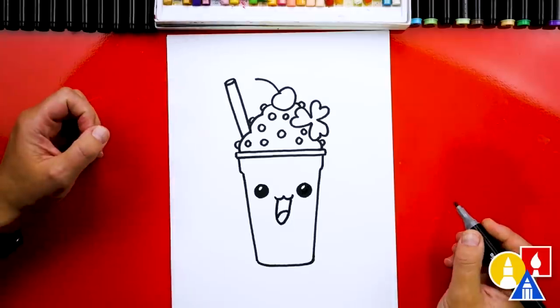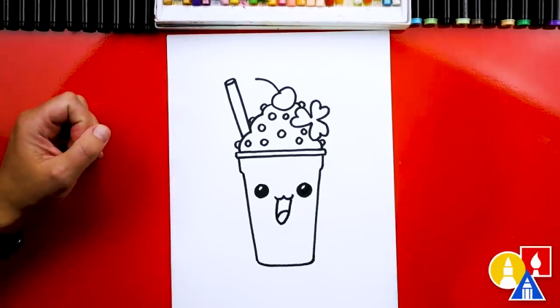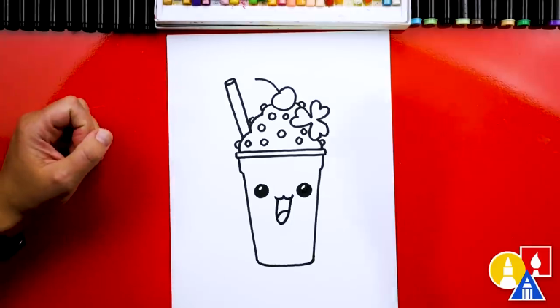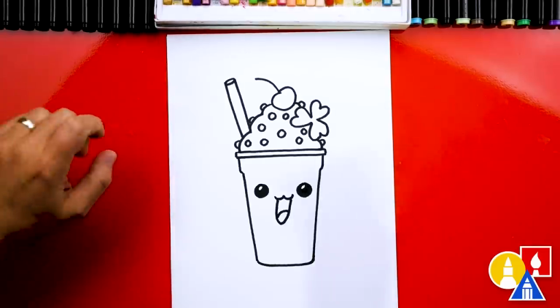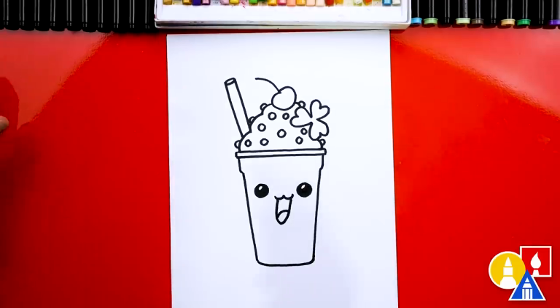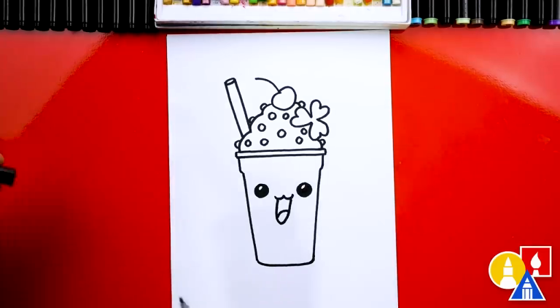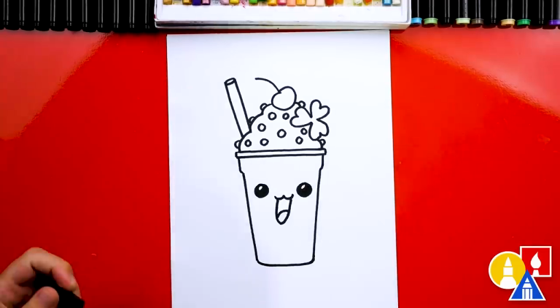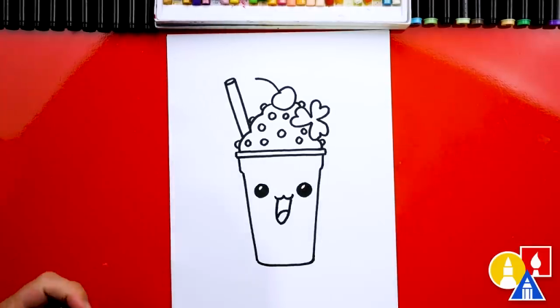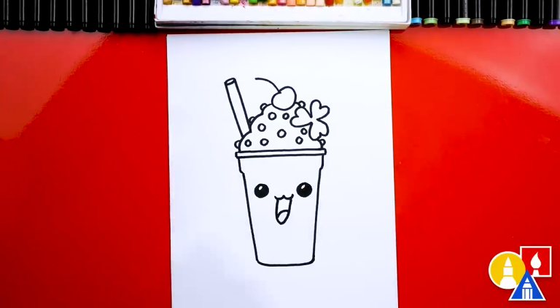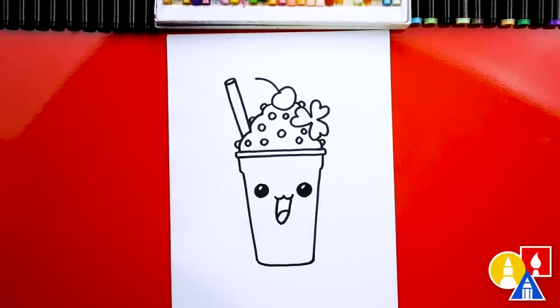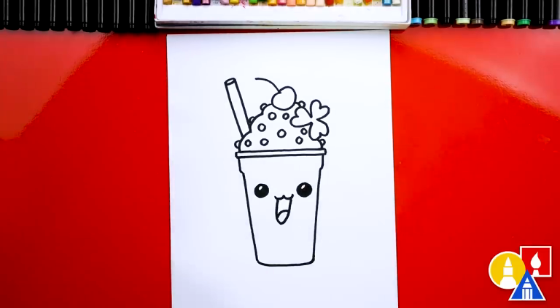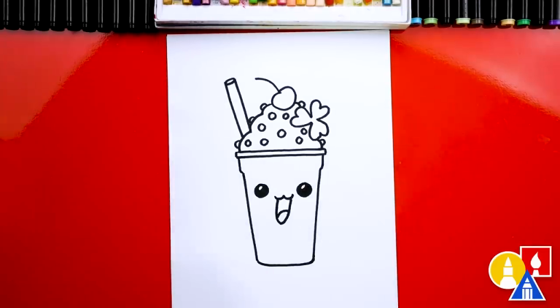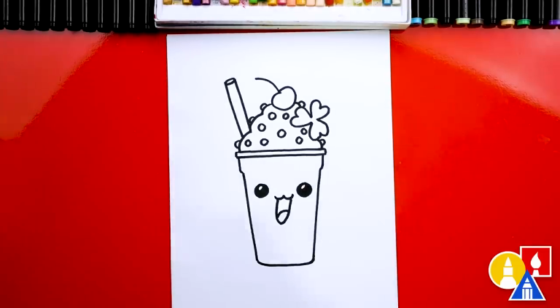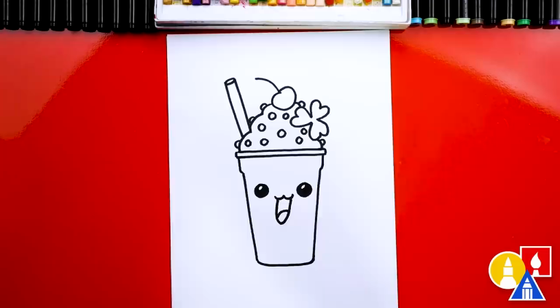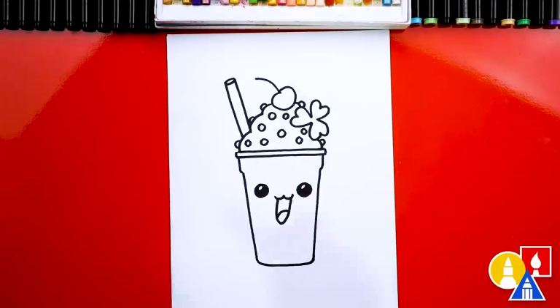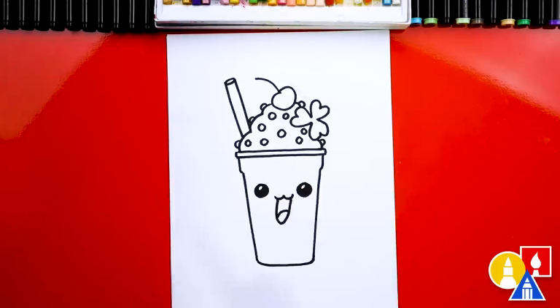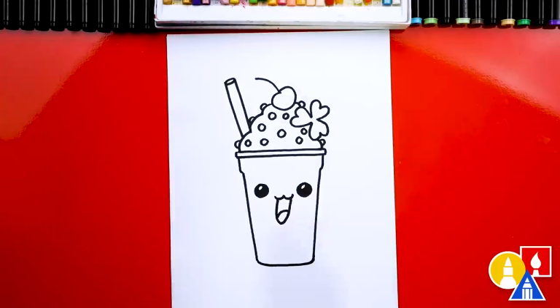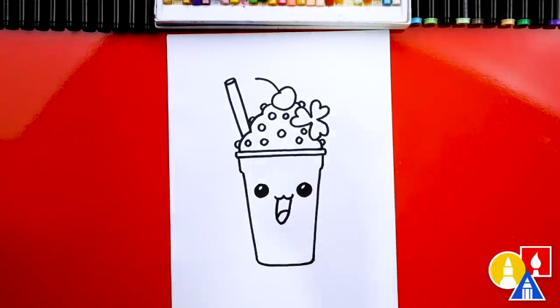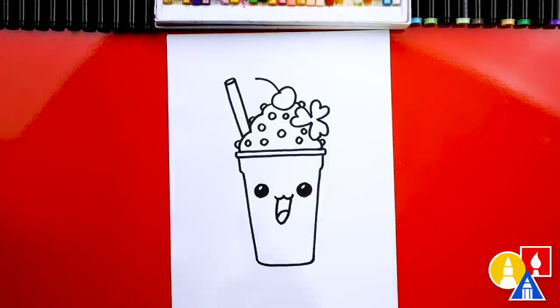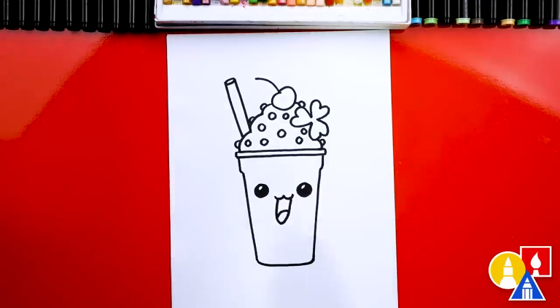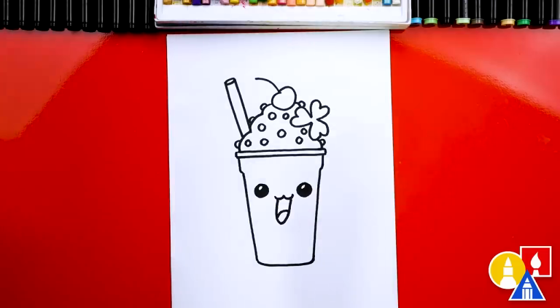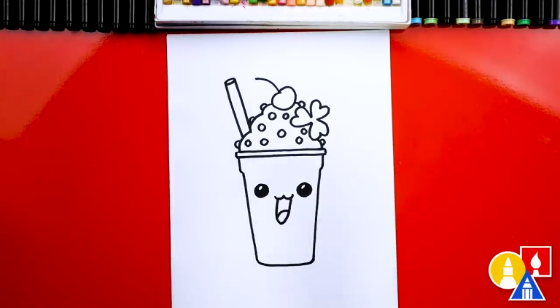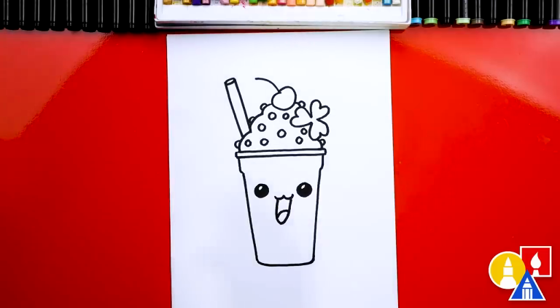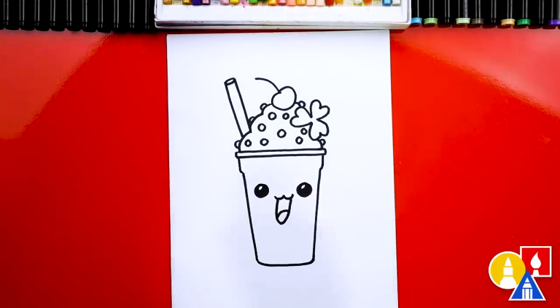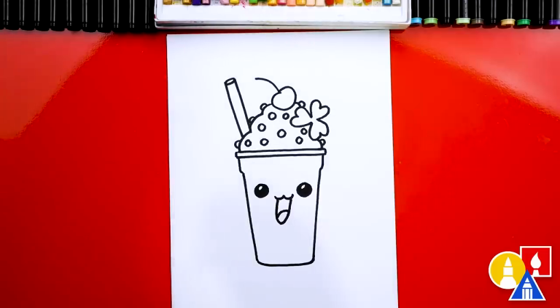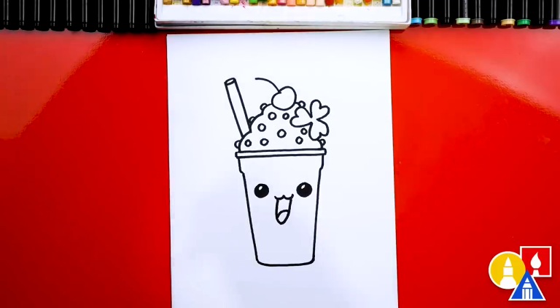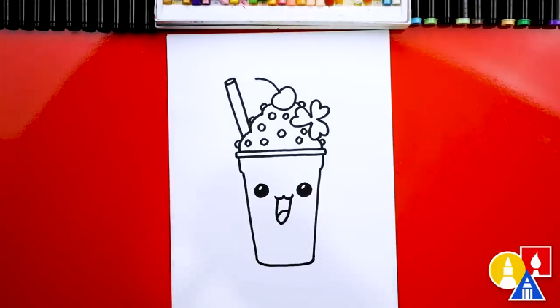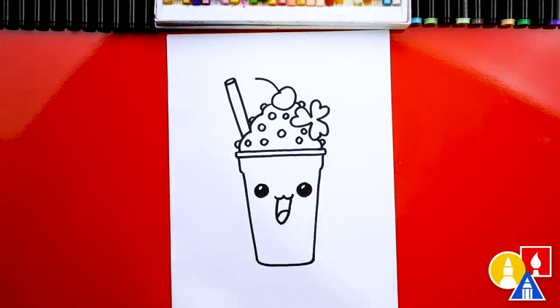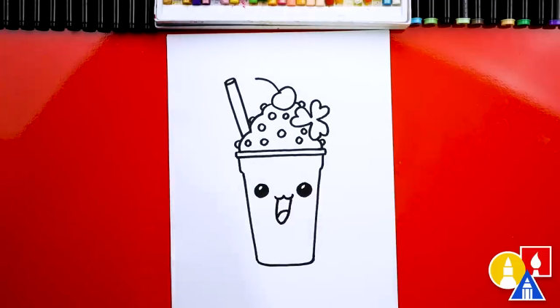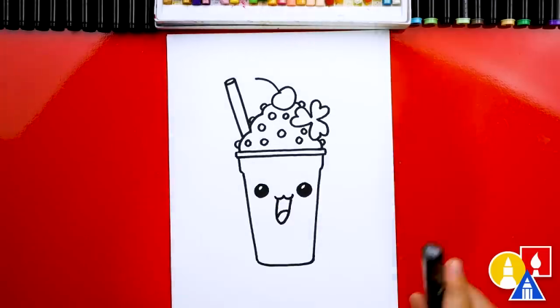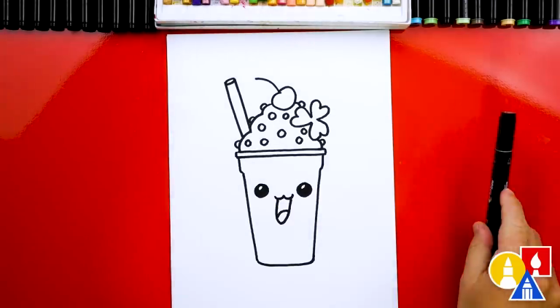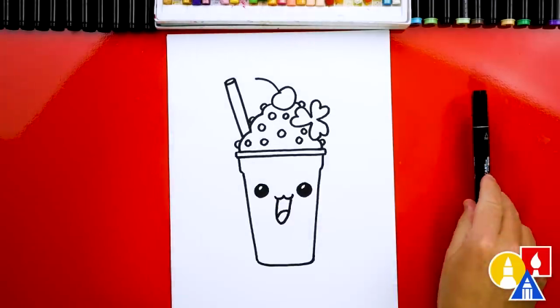Now we're ready to color our drawing. This part will fast forward, so remember to pause the video and take time to color your drawings. All right, let's speed things up.